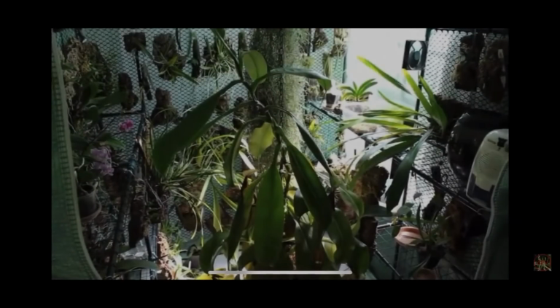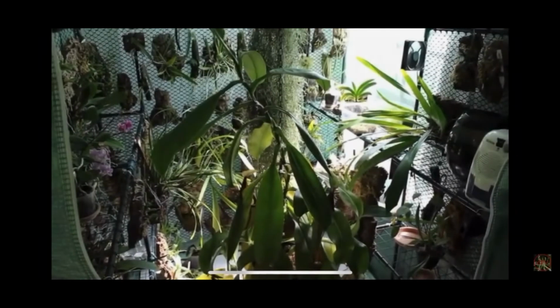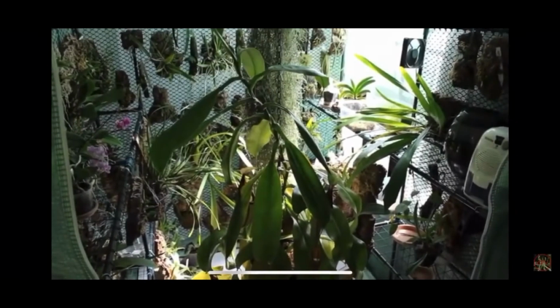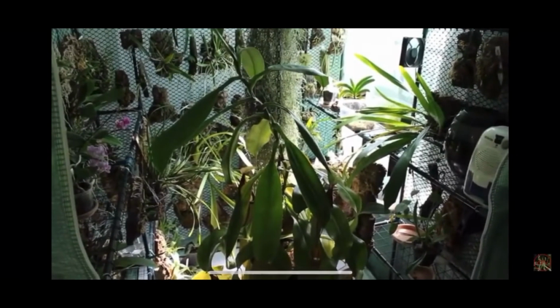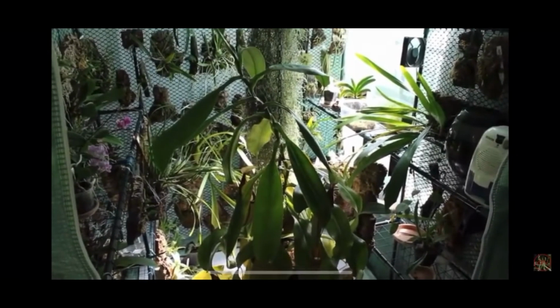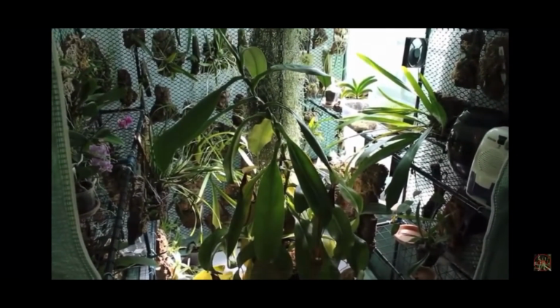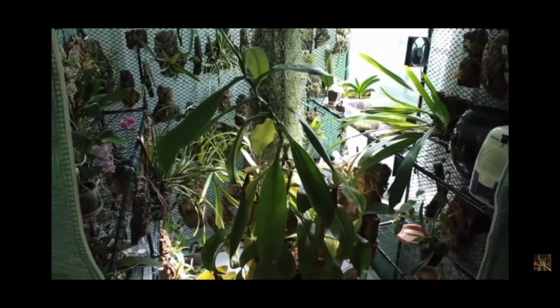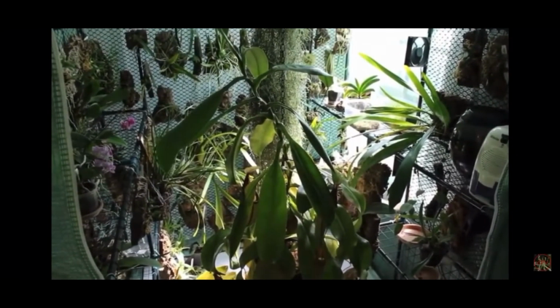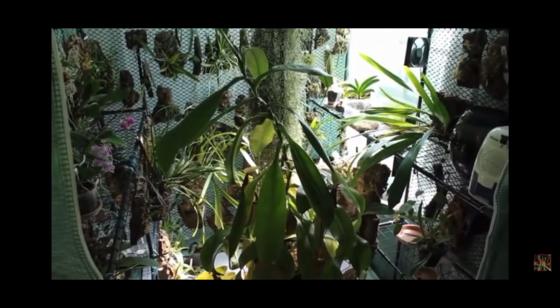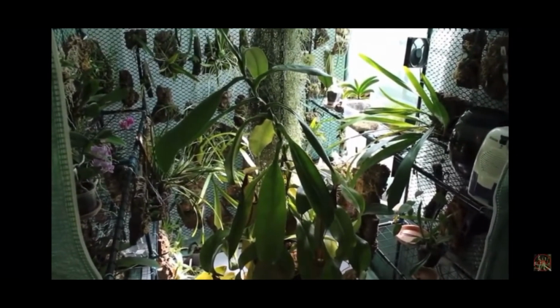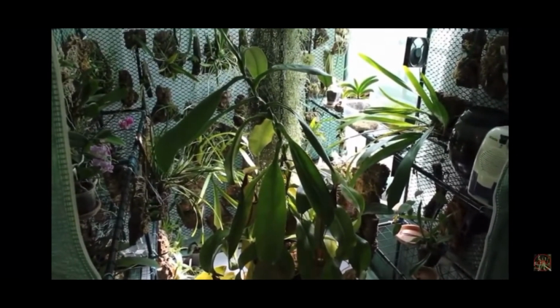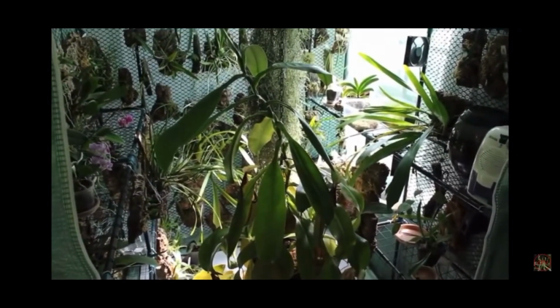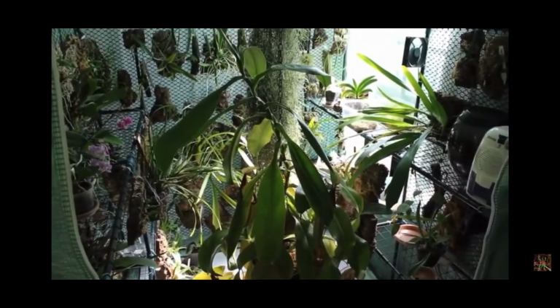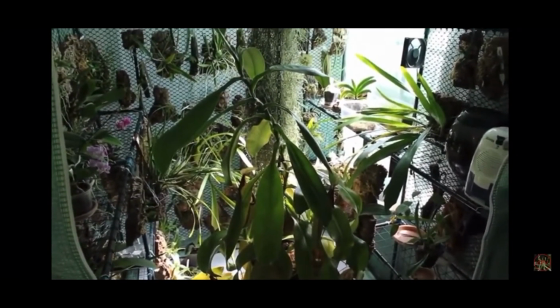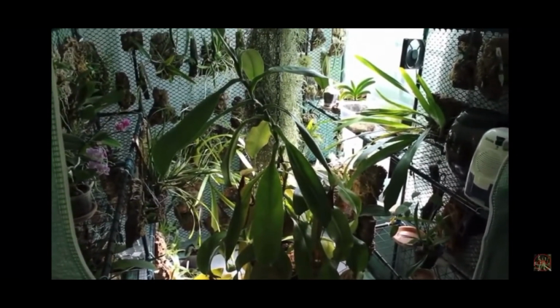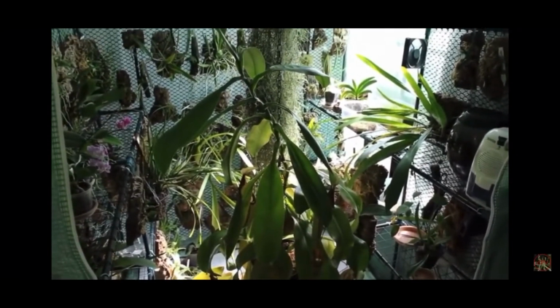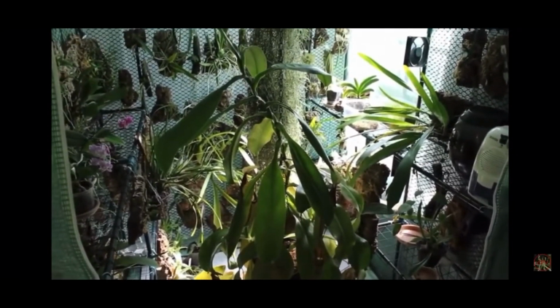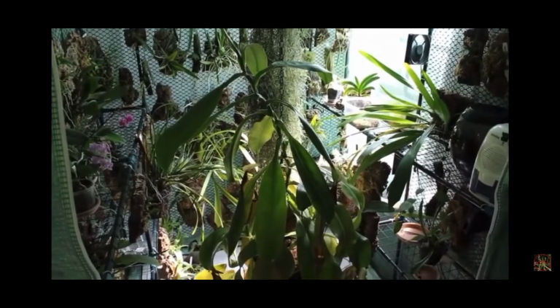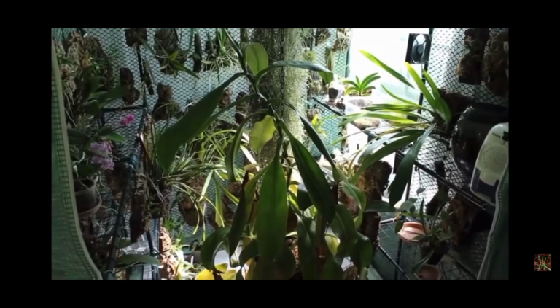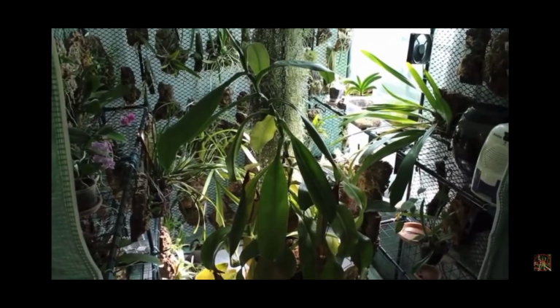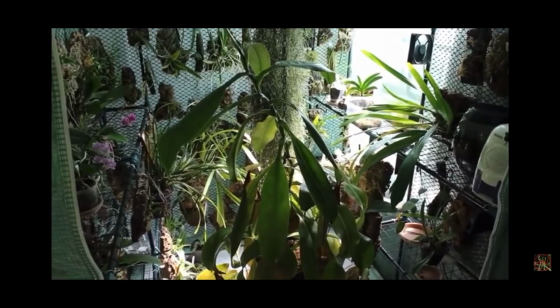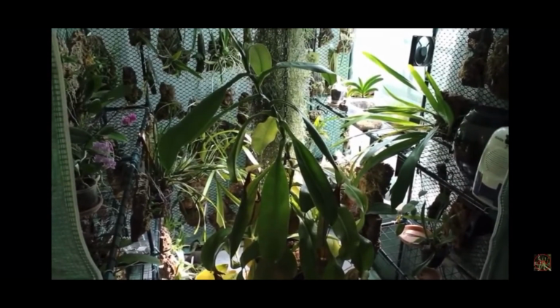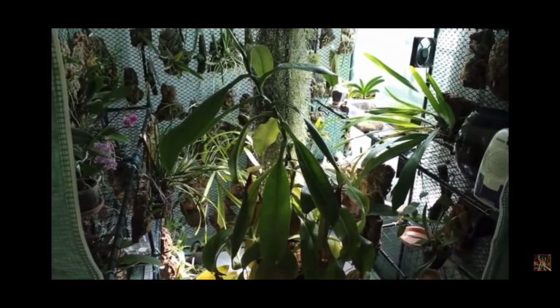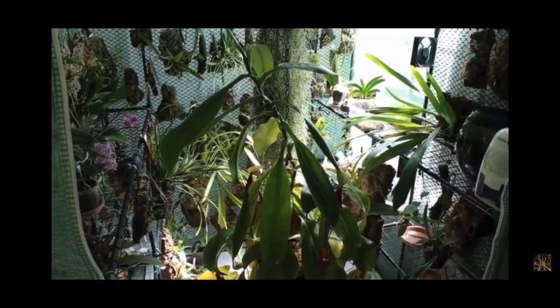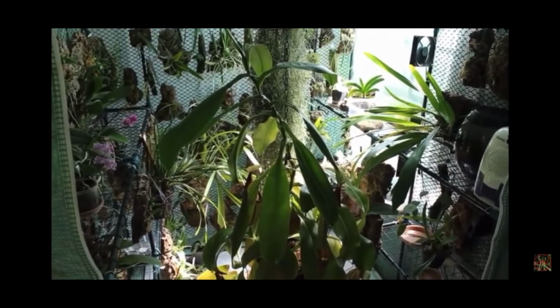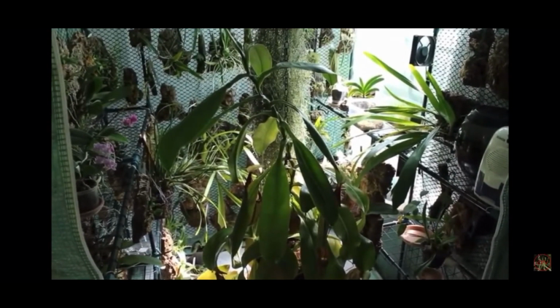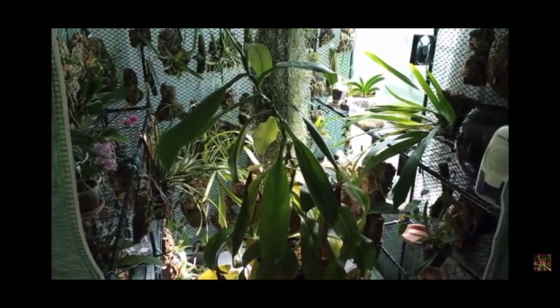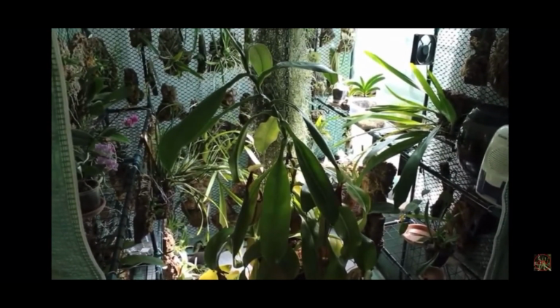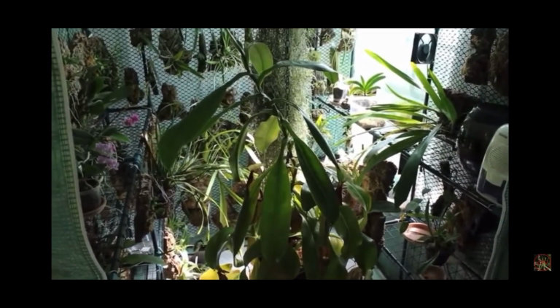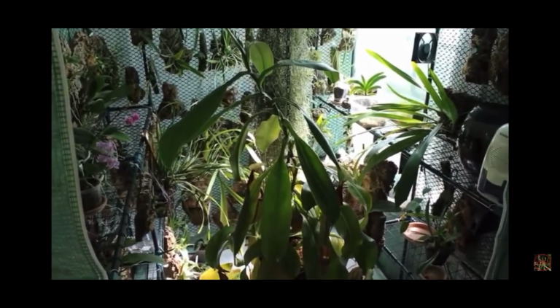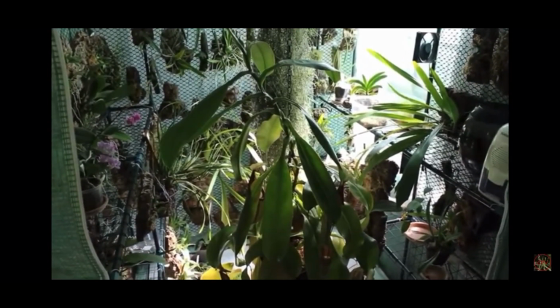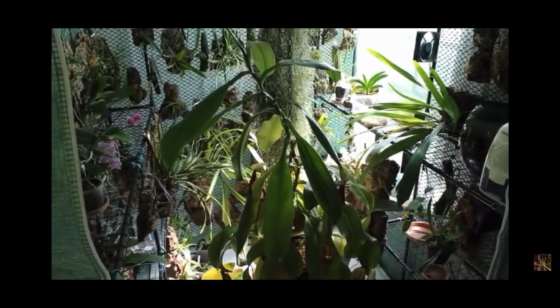Hello and welcome to CloudForest Vibes. My name is Bobby and this is how I grow orchids and carnivorous plants.